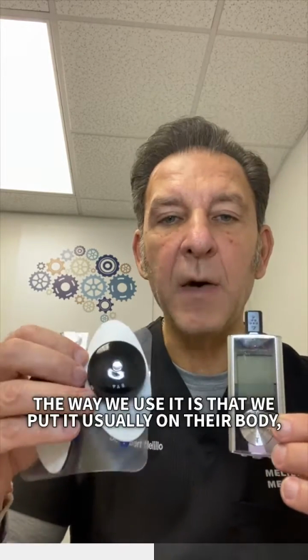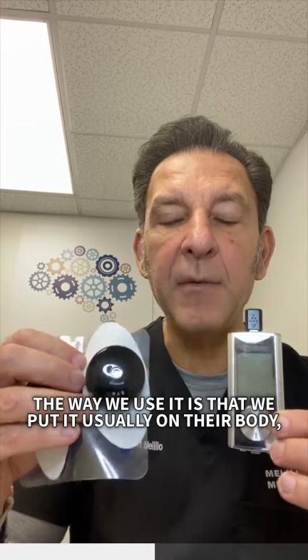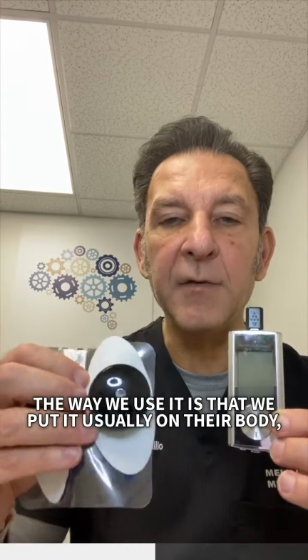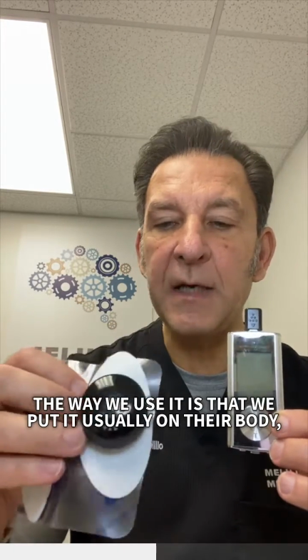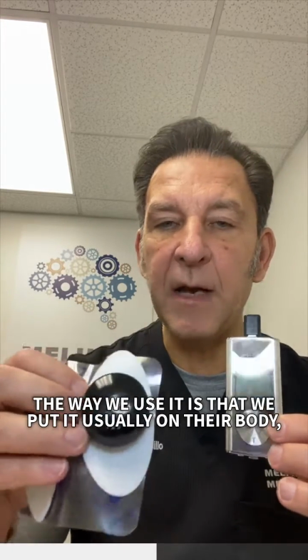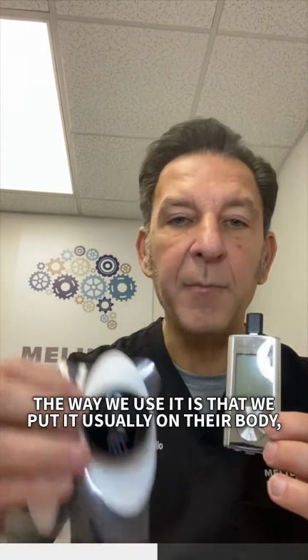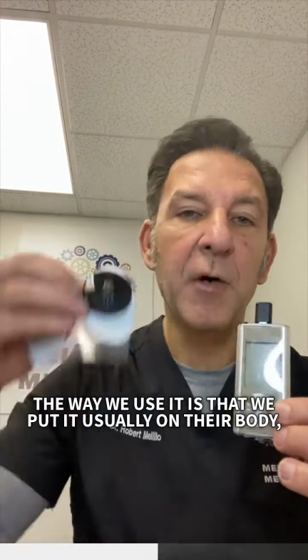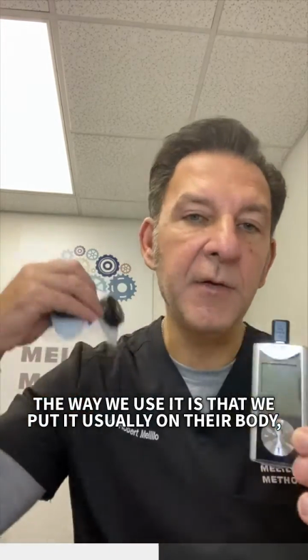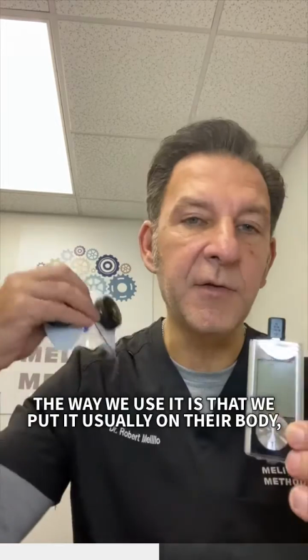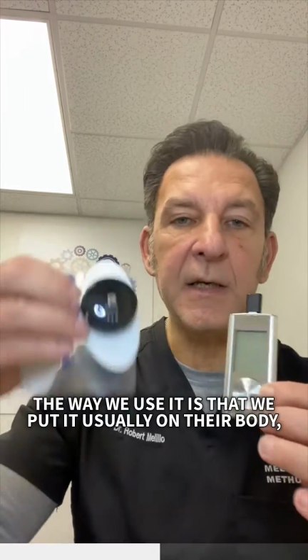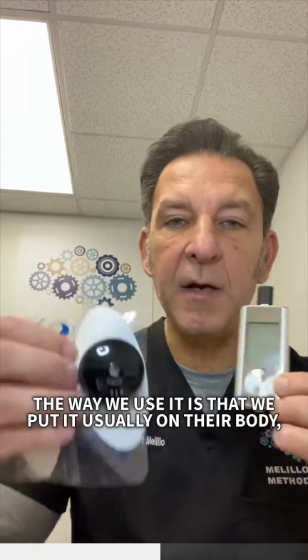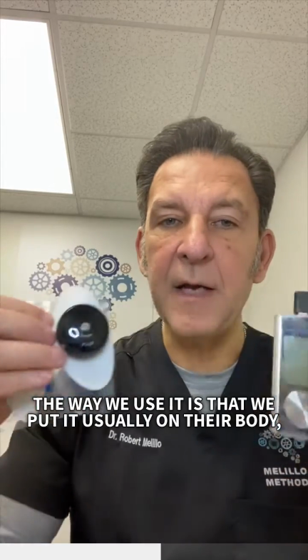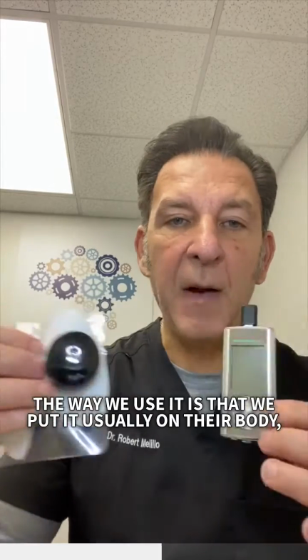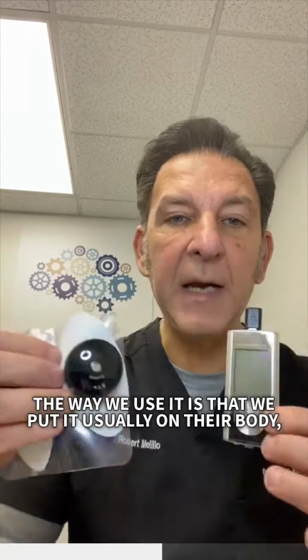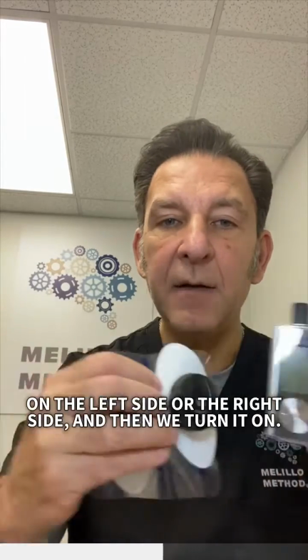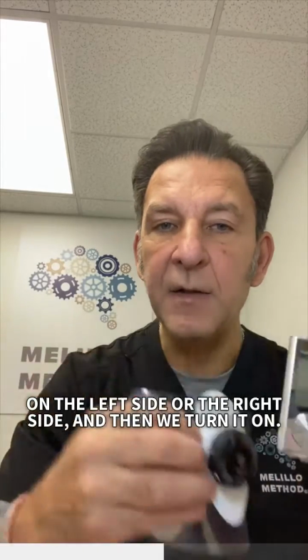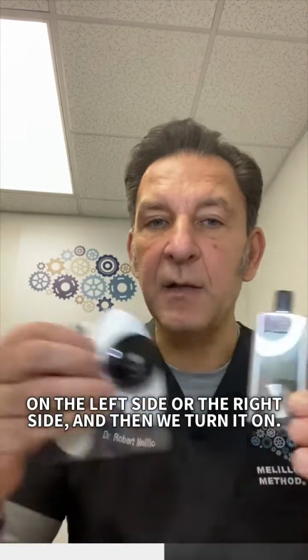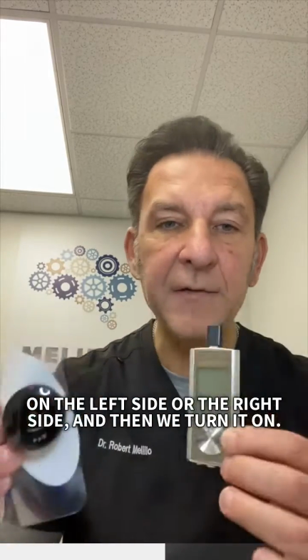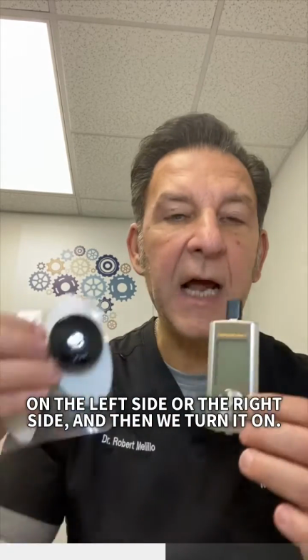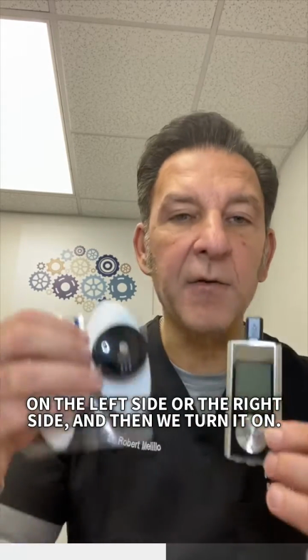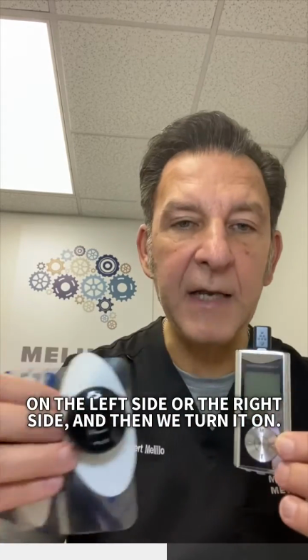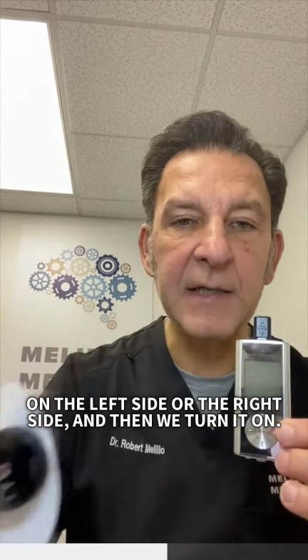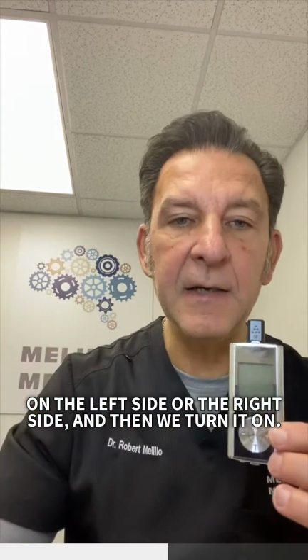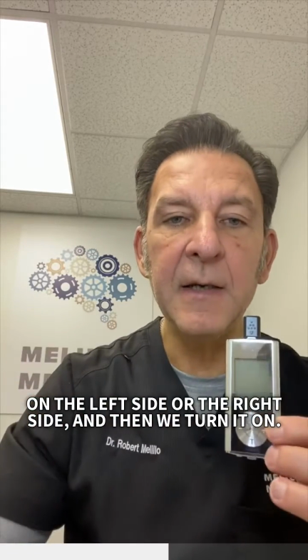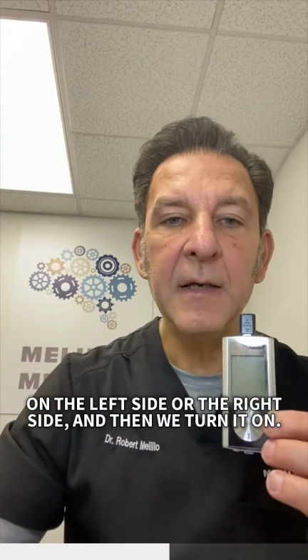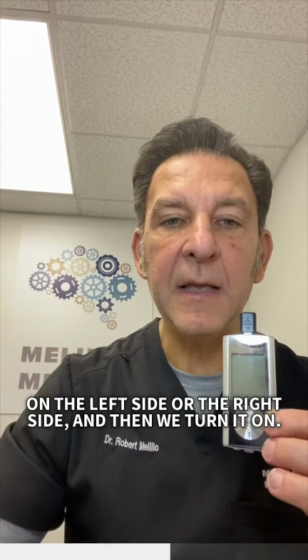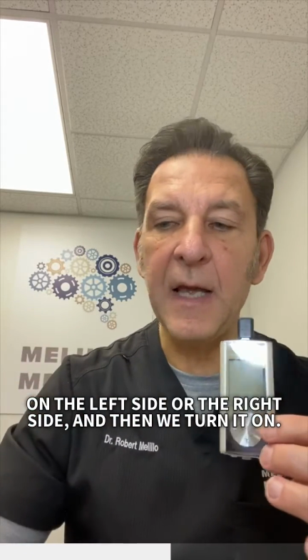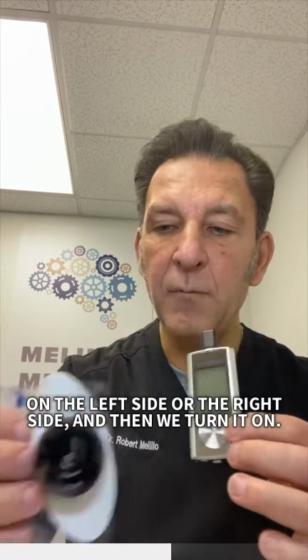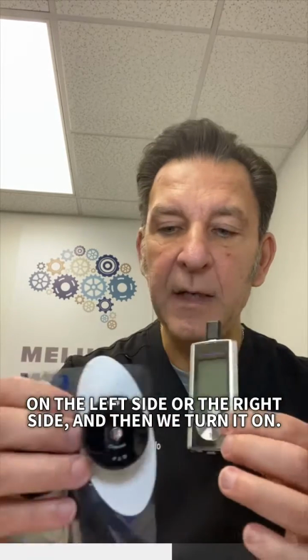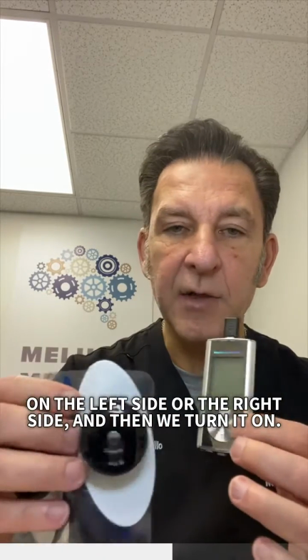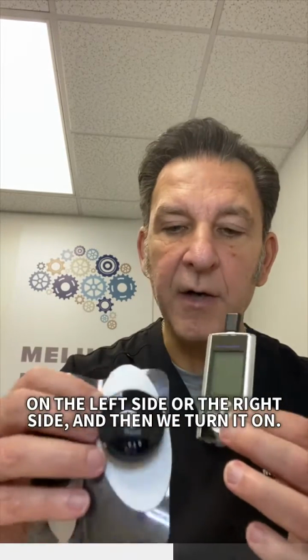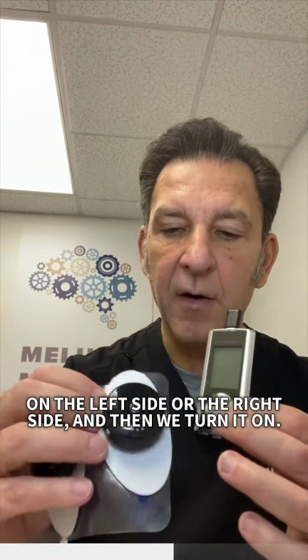The way we use it is that we put it usually on their body, on the left side or the right side, and then we turn it on.